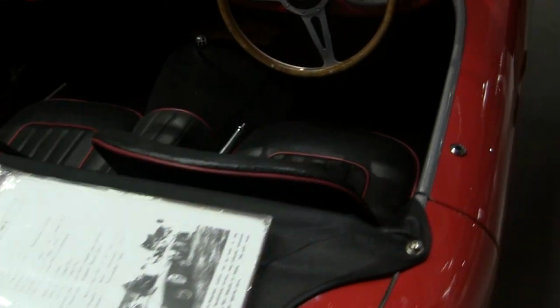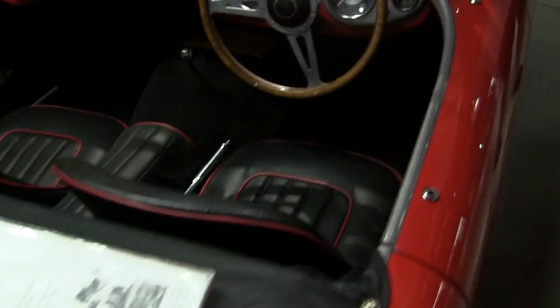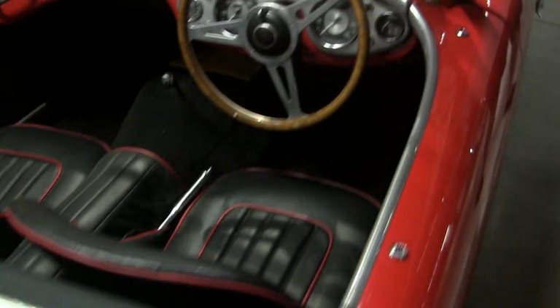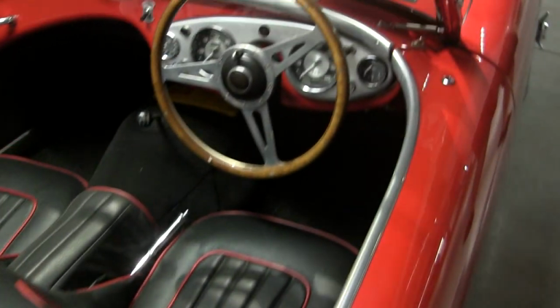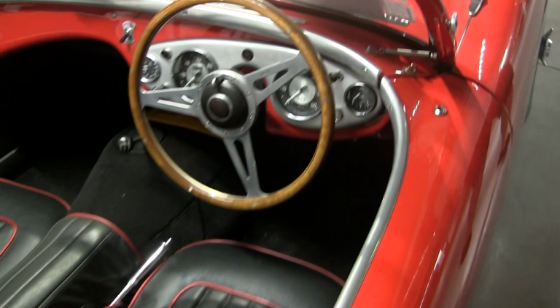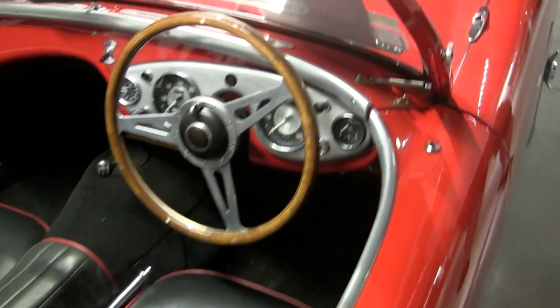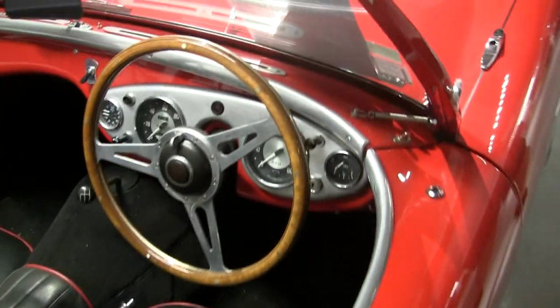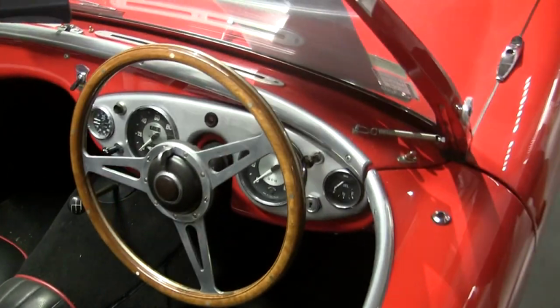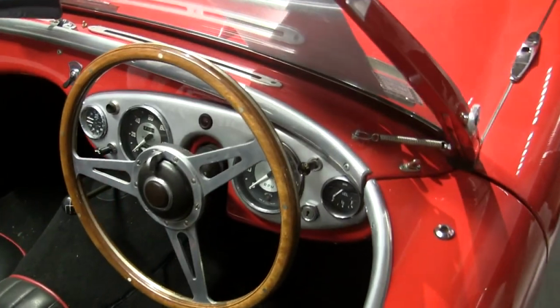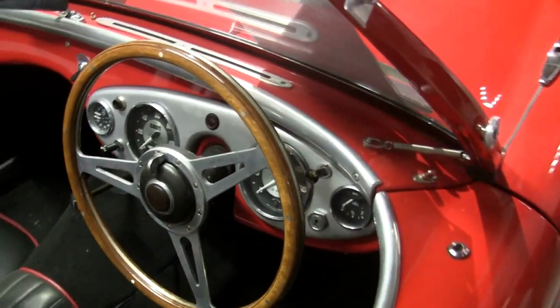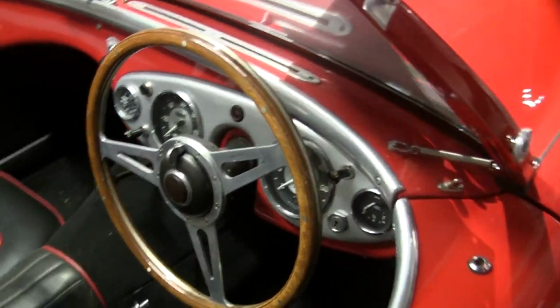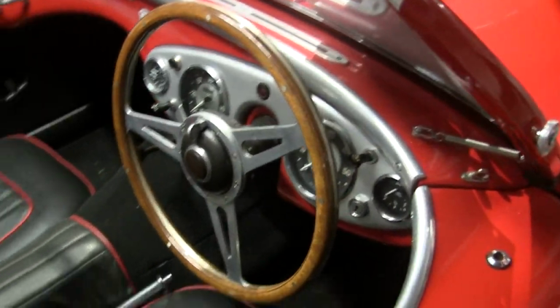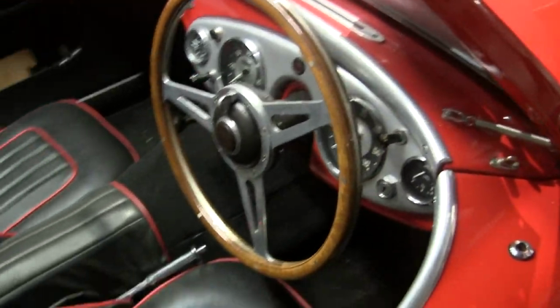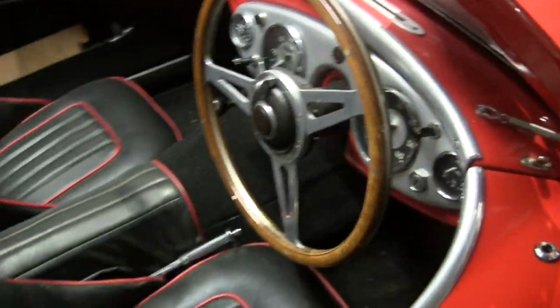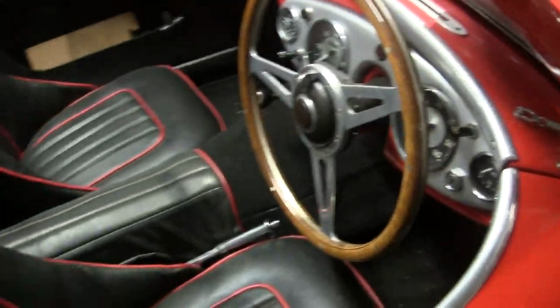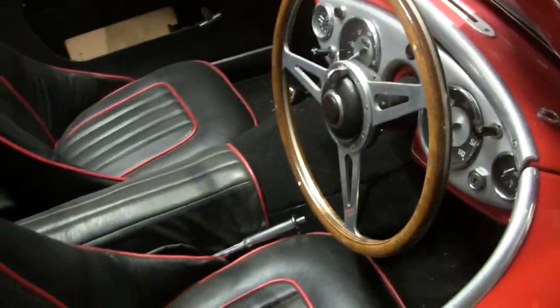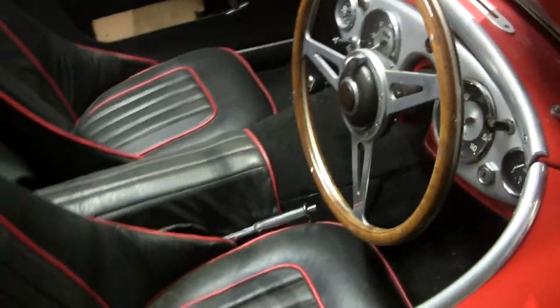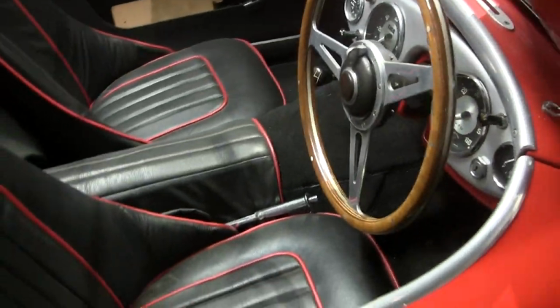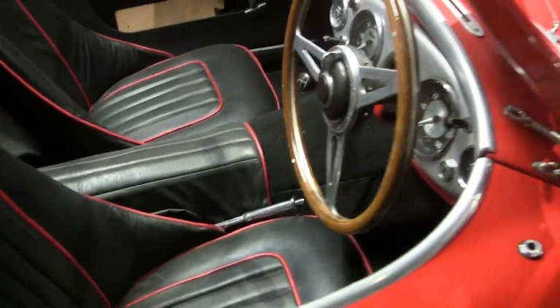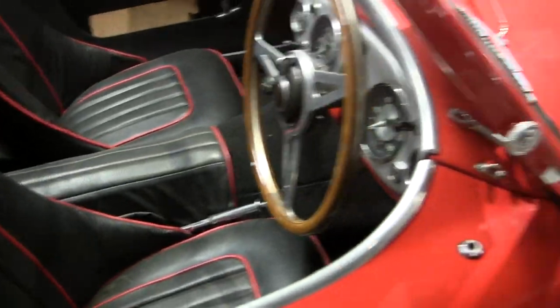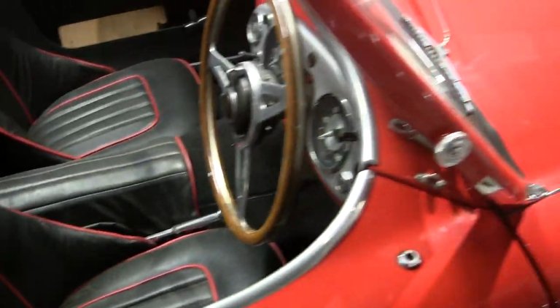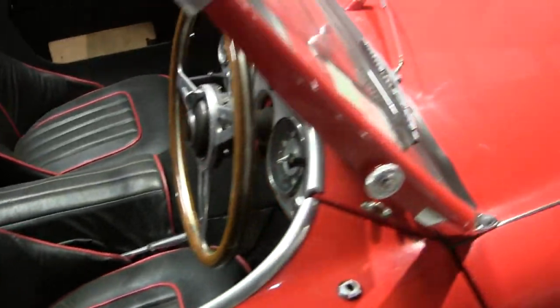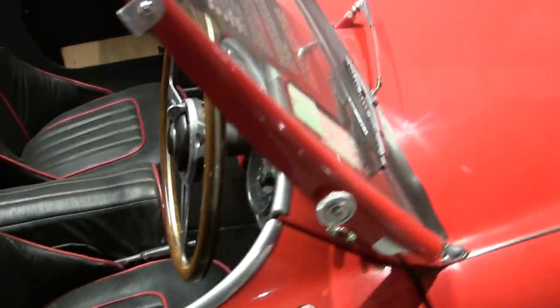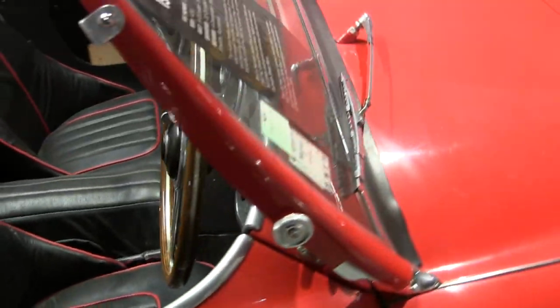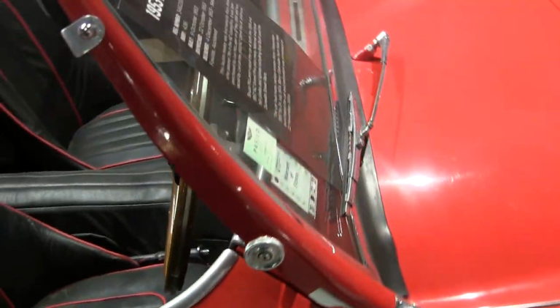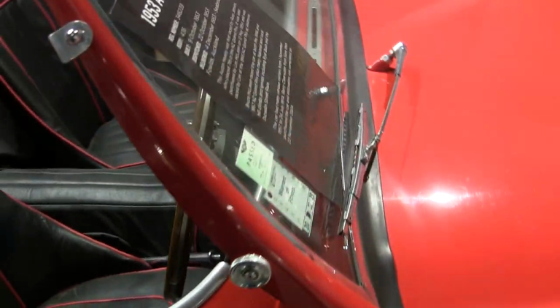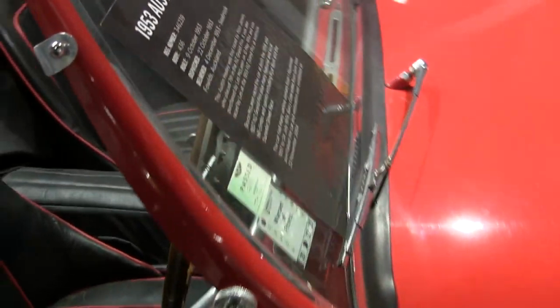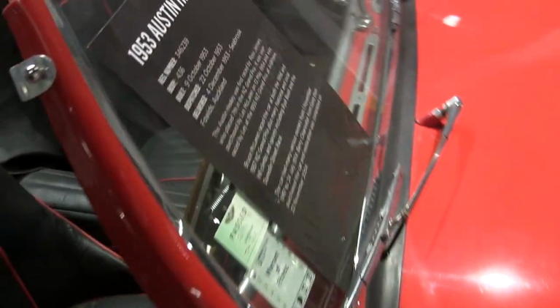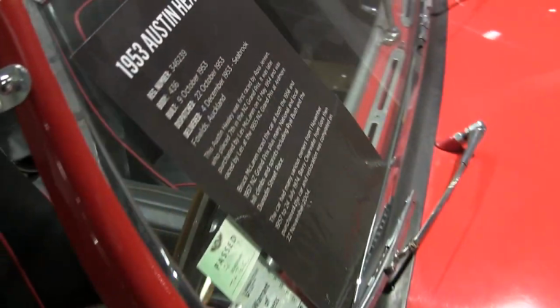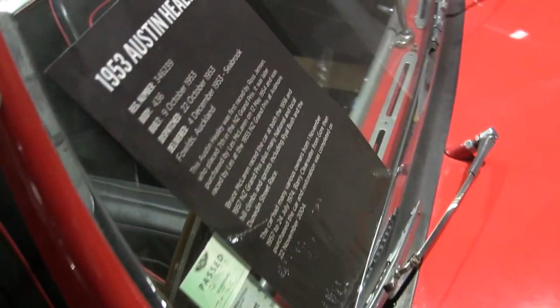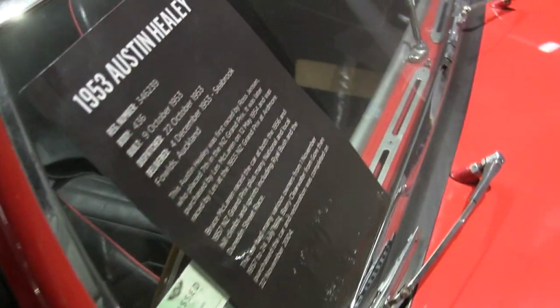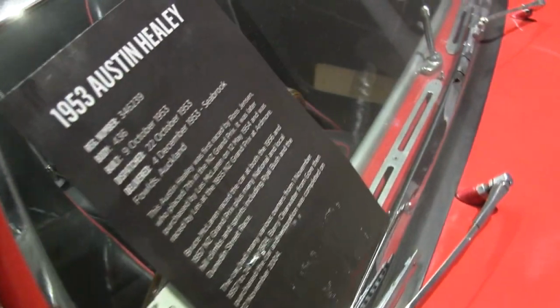Well, Bruce had that Austin 7 Special which I think really got him going. And this is probably the next evolution for him.